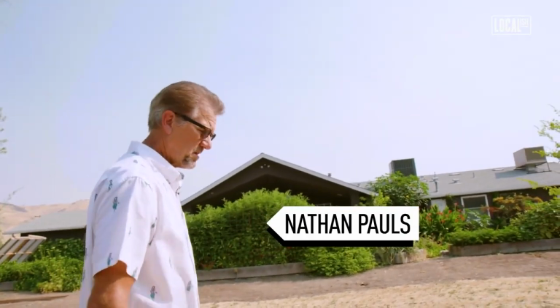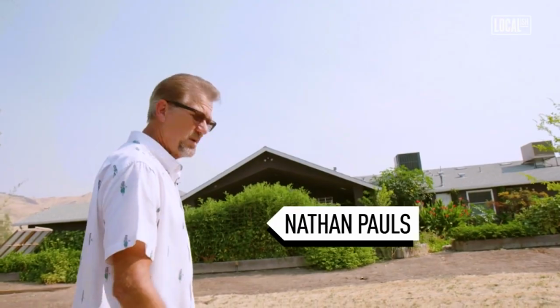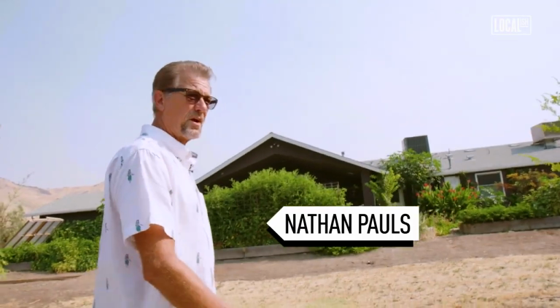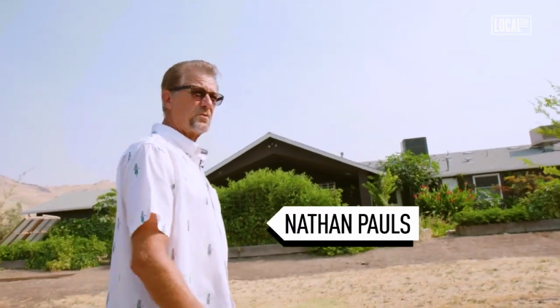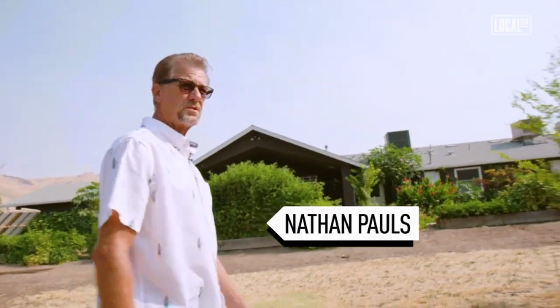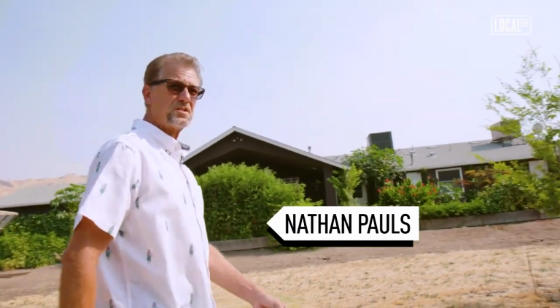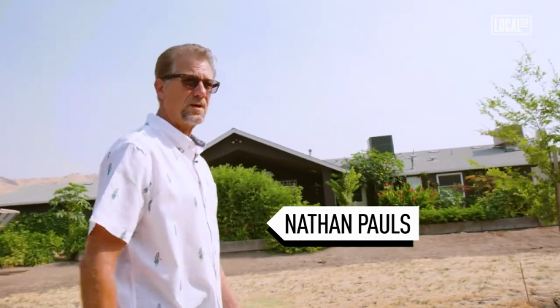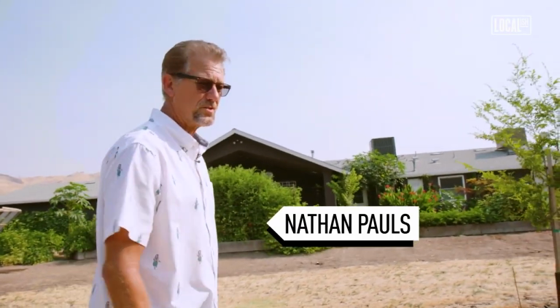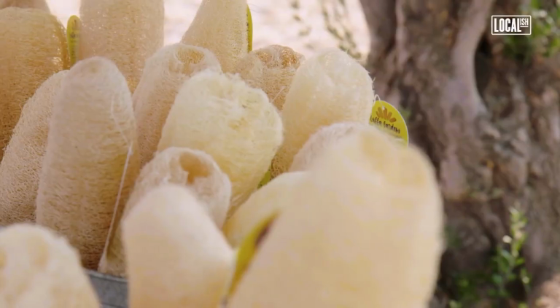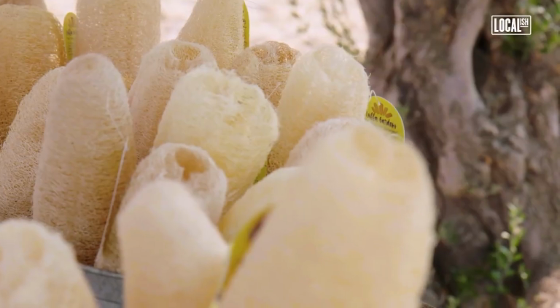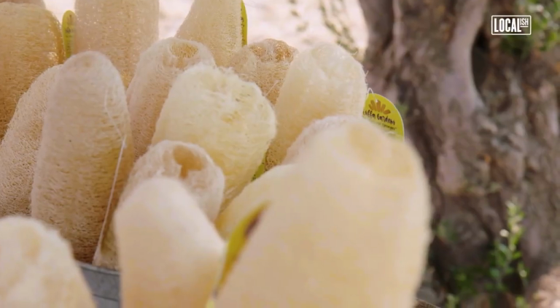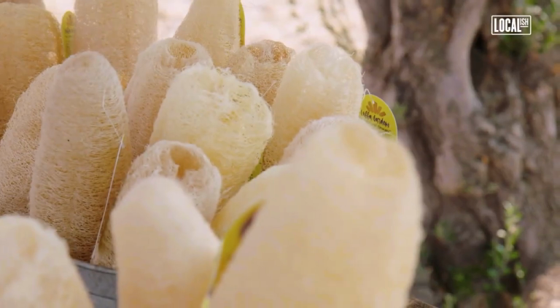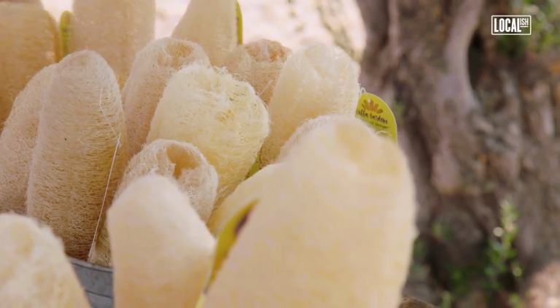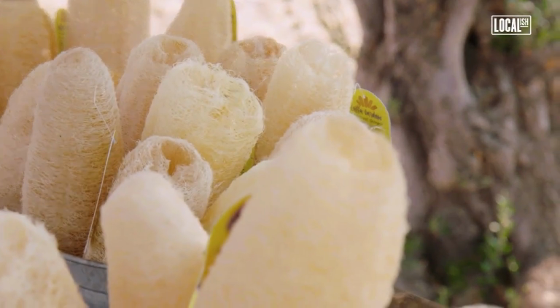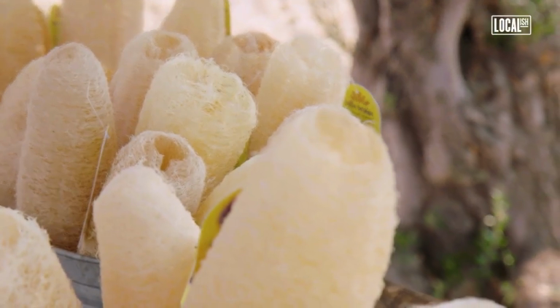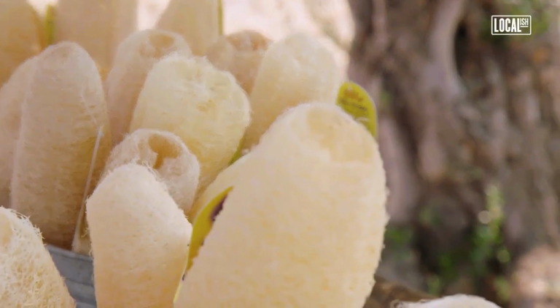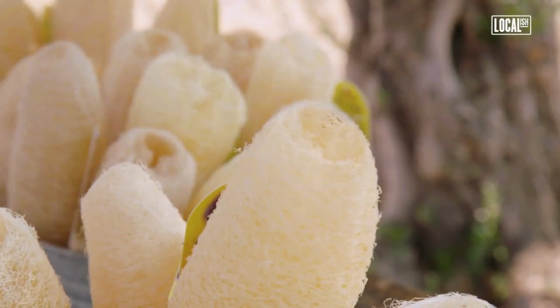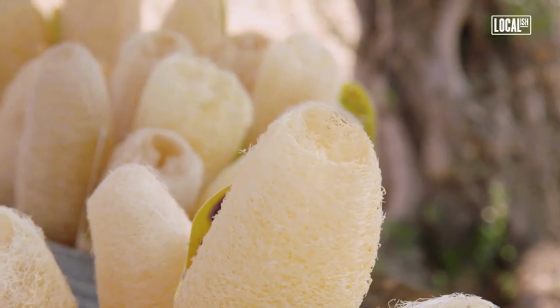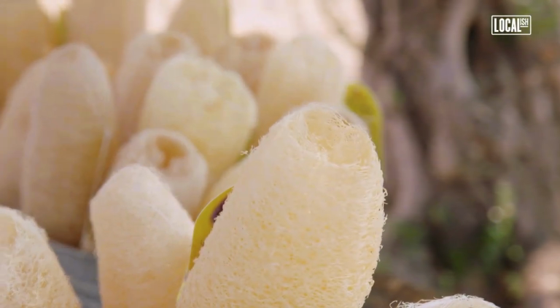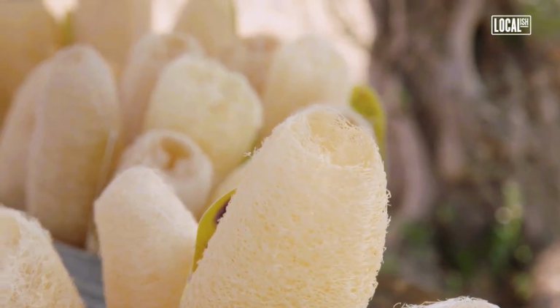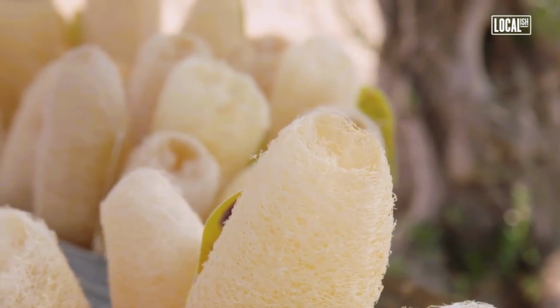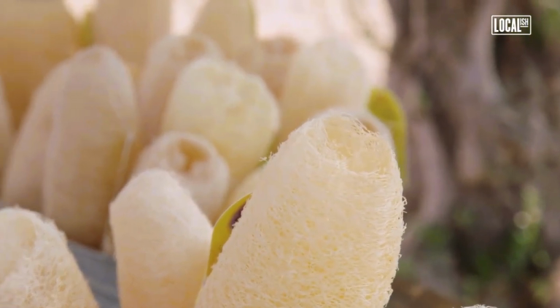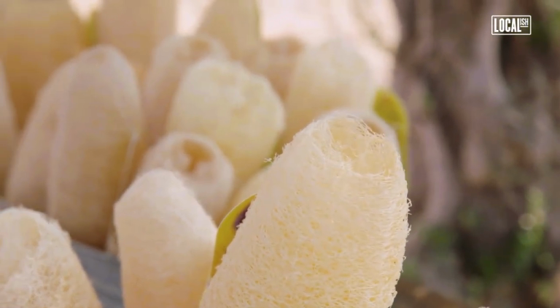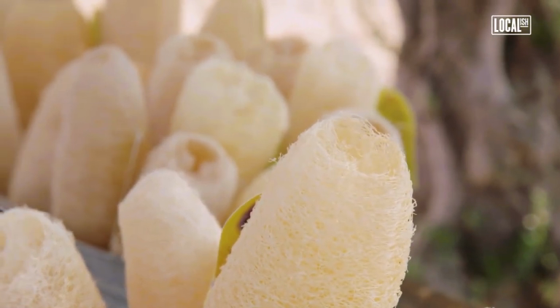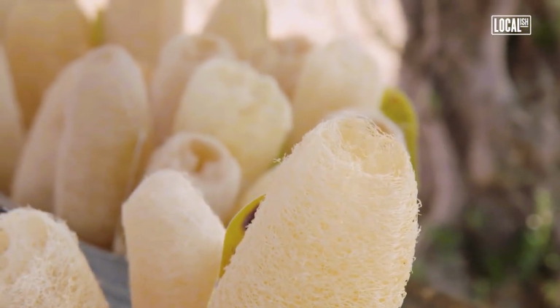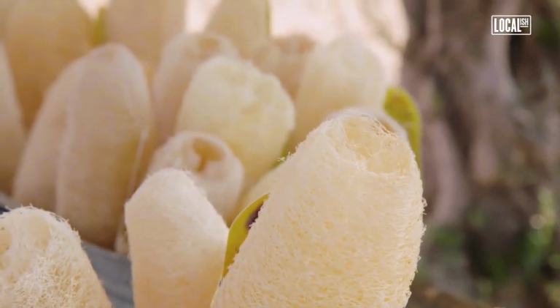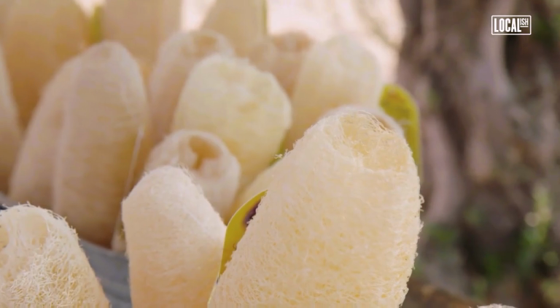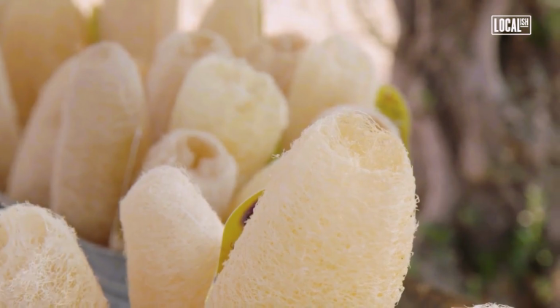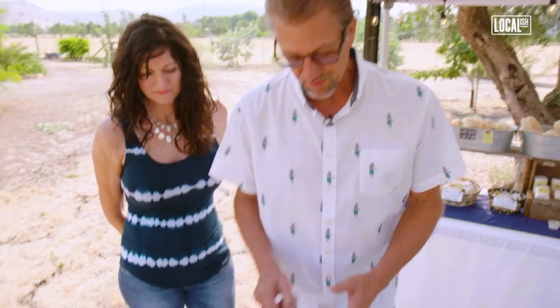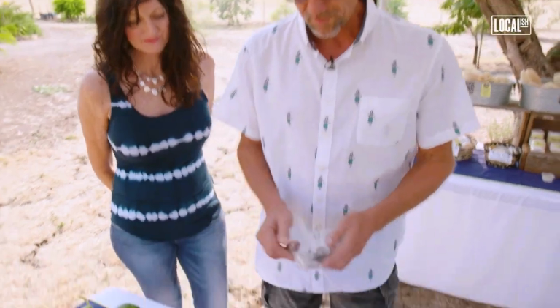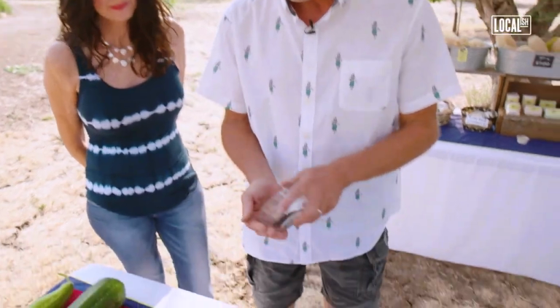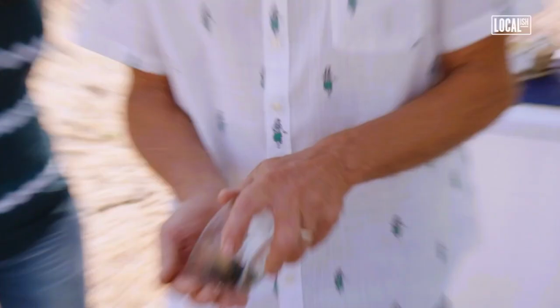We thought it was a sea sponge. People believe that that's actually where the sponges come from. Actually, it starts off as a seed.